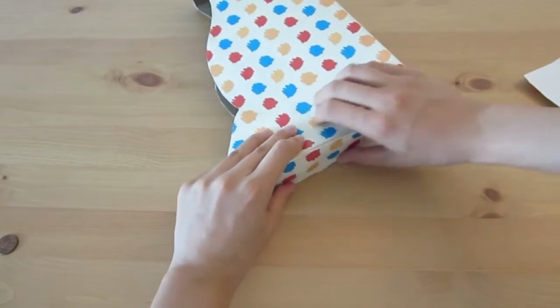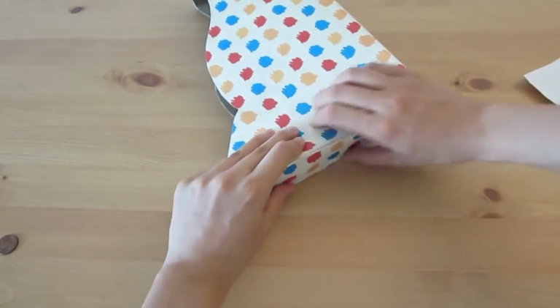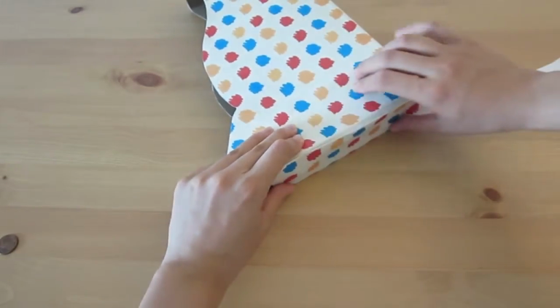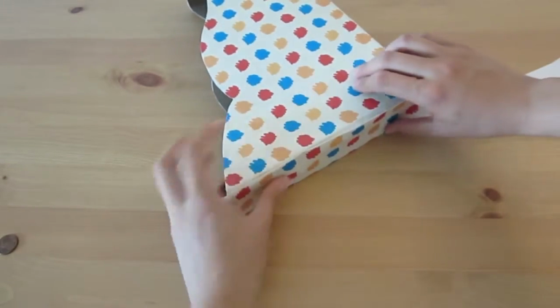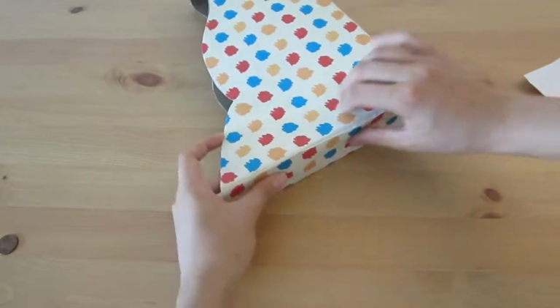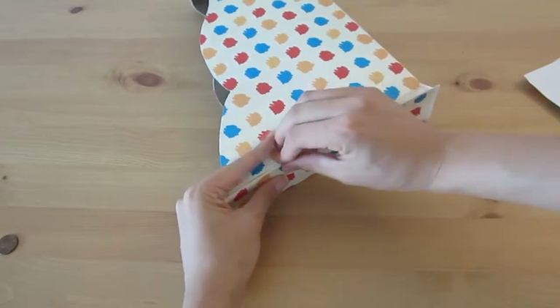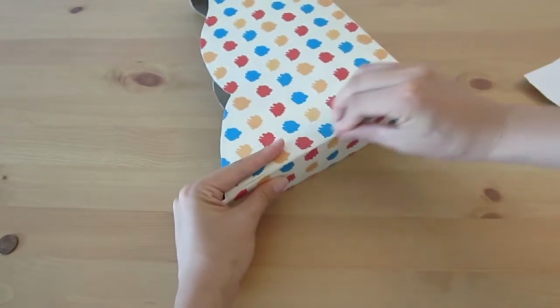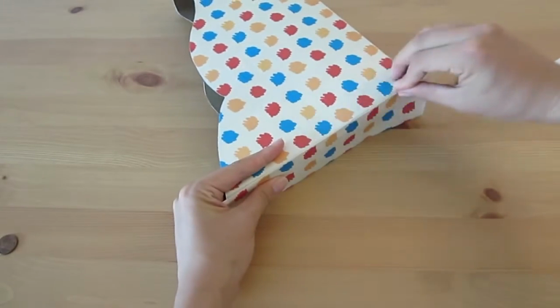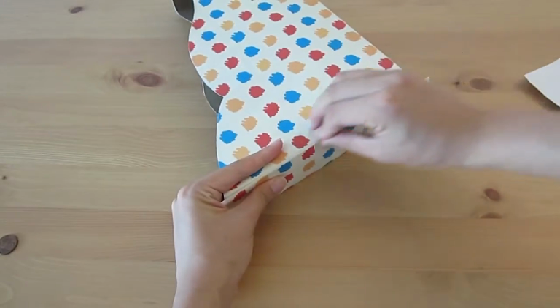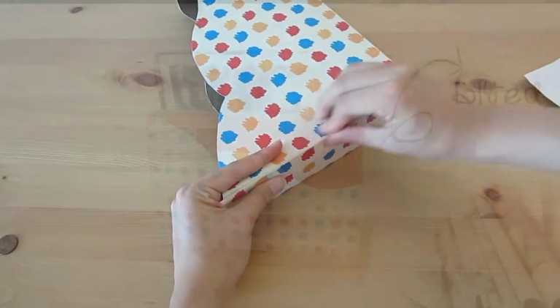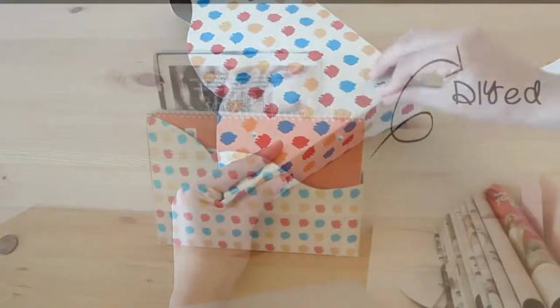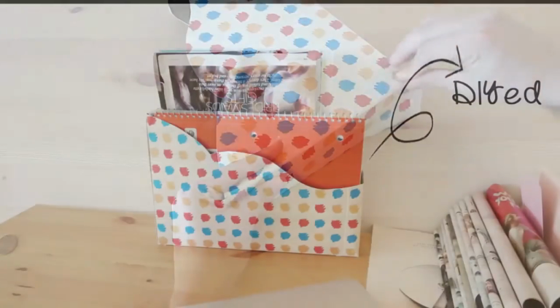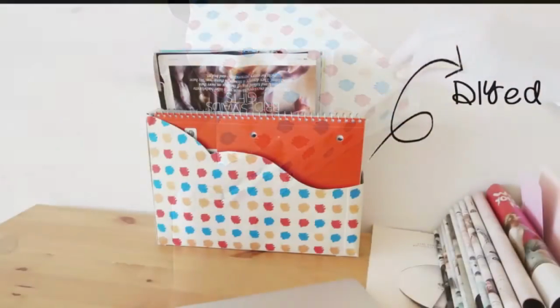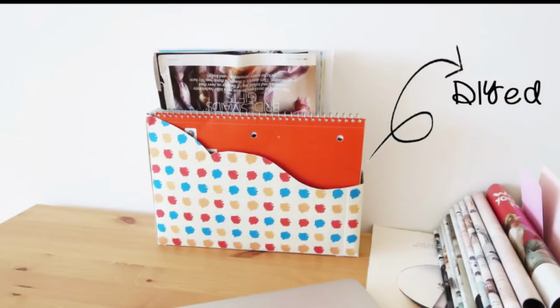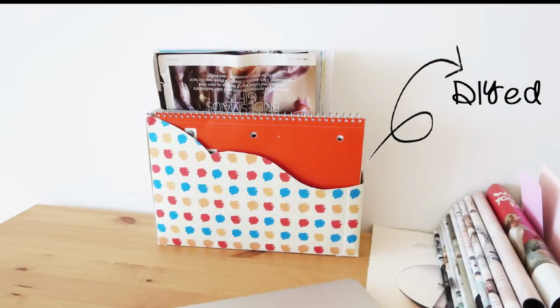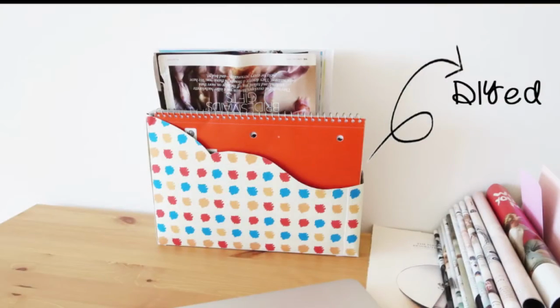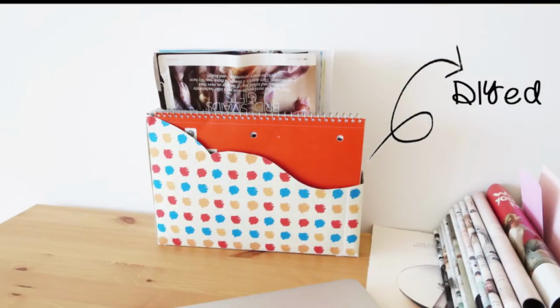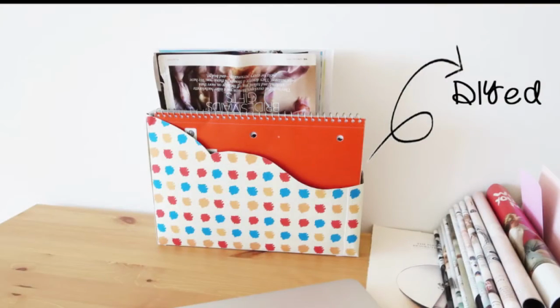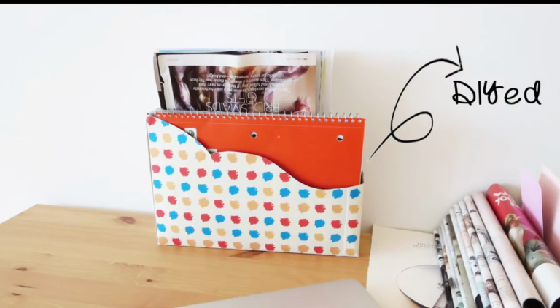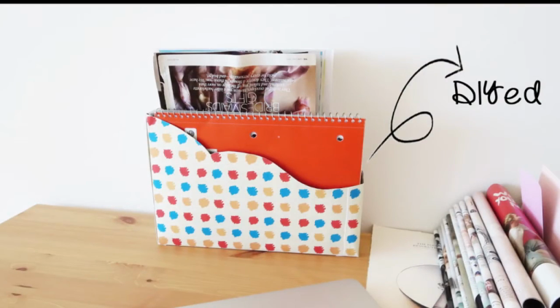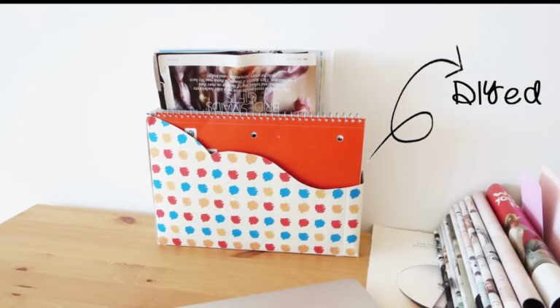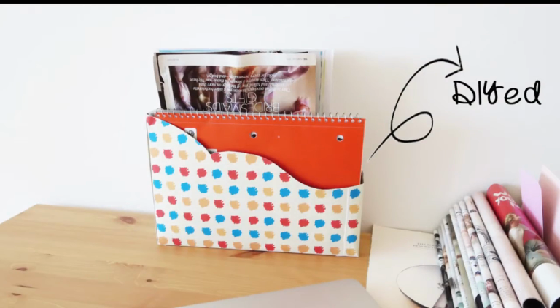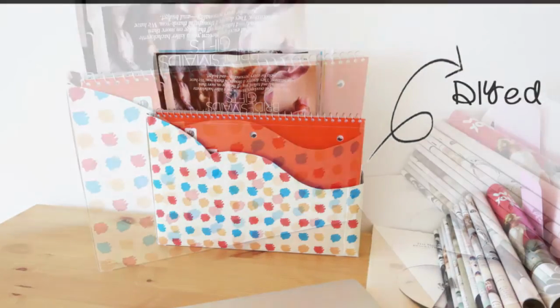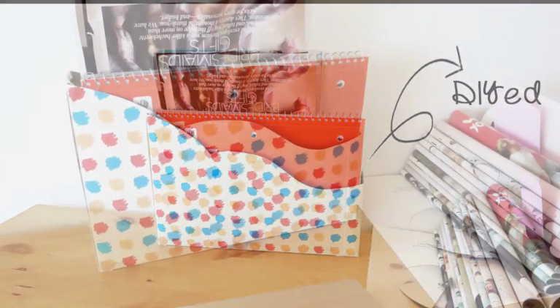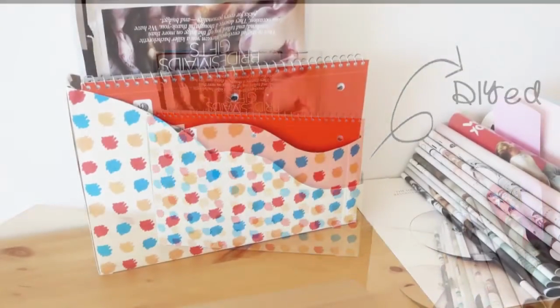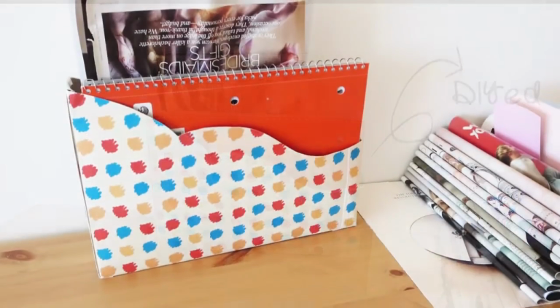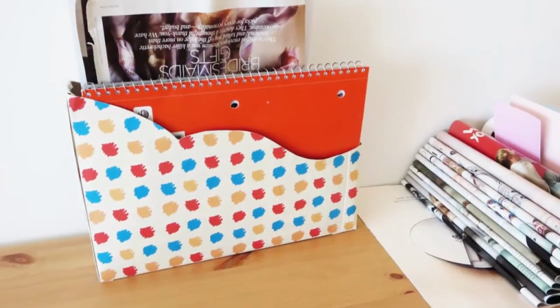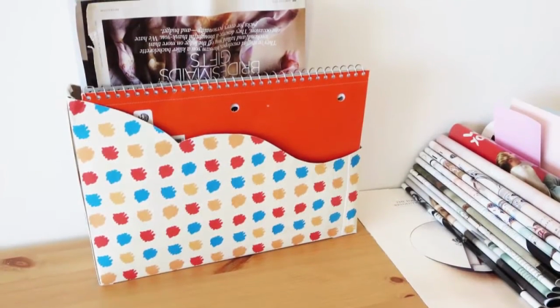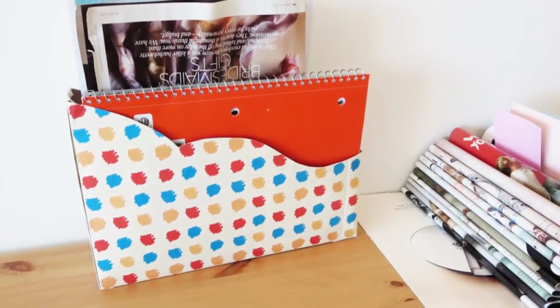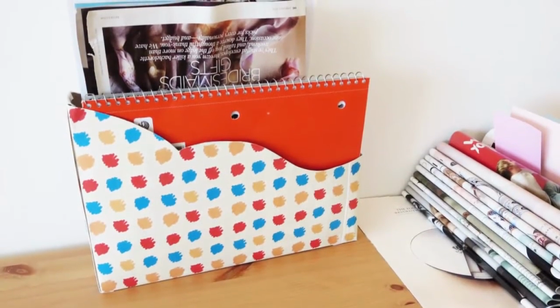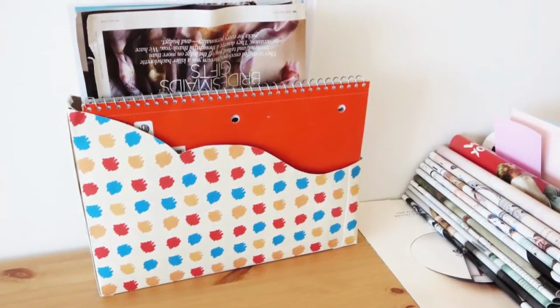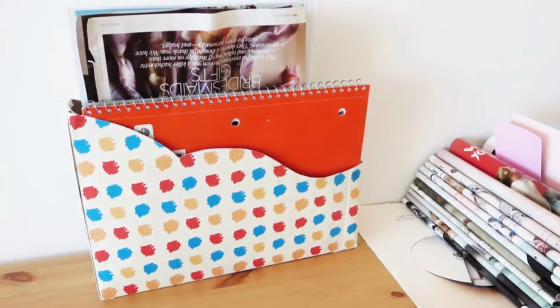But you can avoid this by using a large sheet of paper that covers the whole thing. And you are done! You will definitely not be able to buy a file folder with such a cute pattern and such a unique shape.